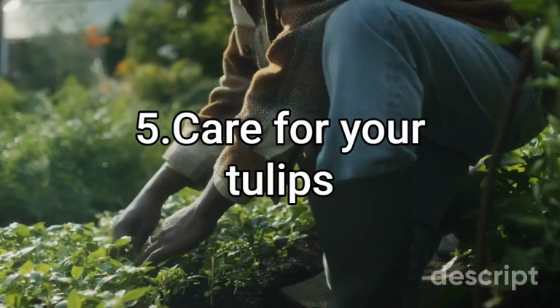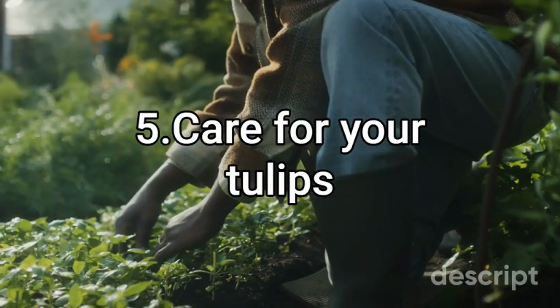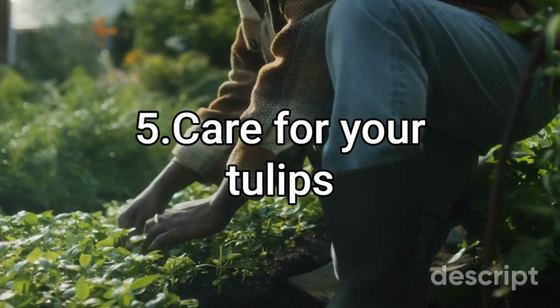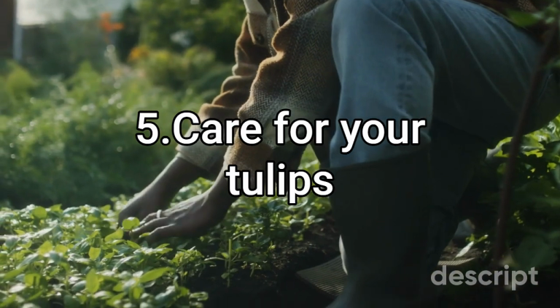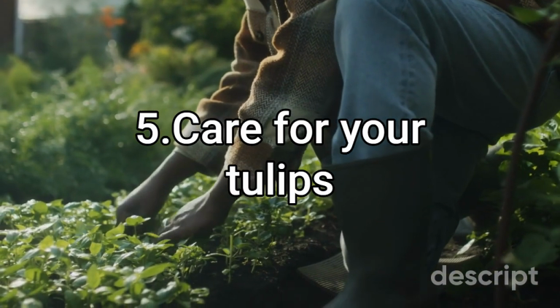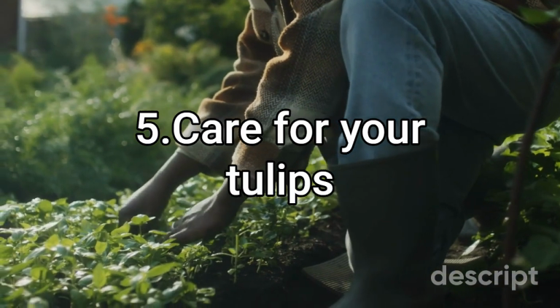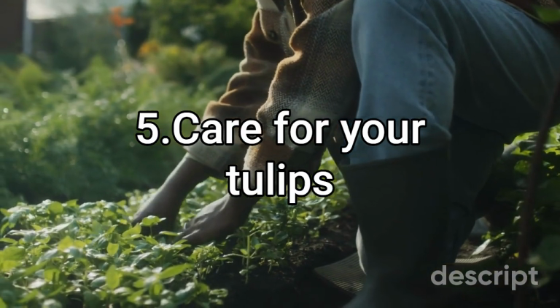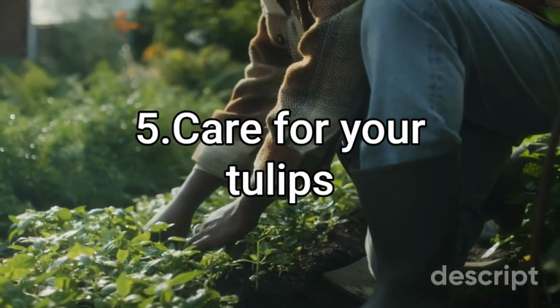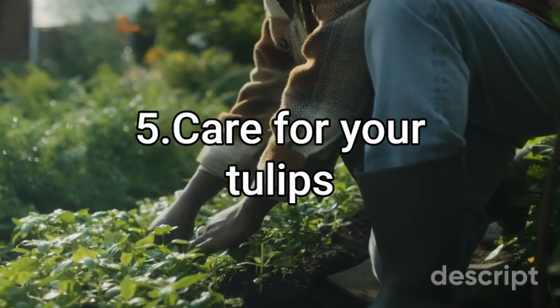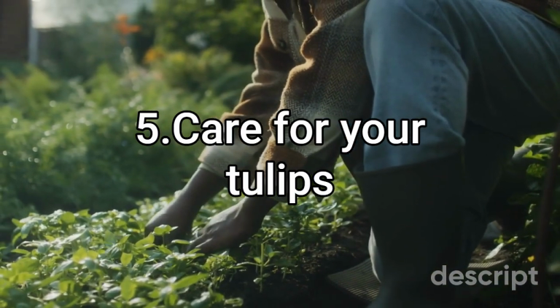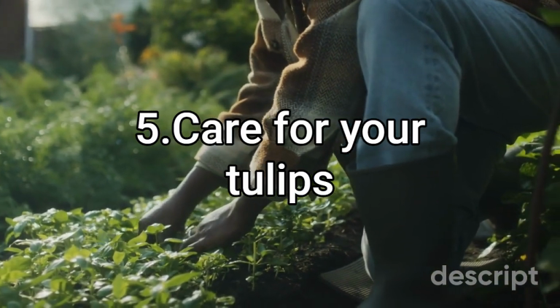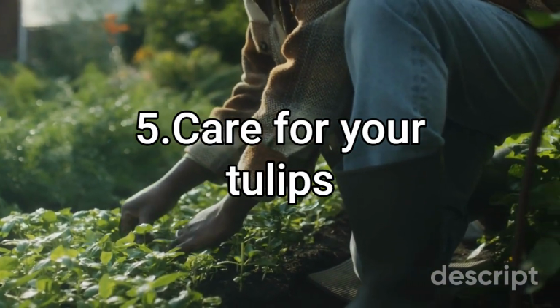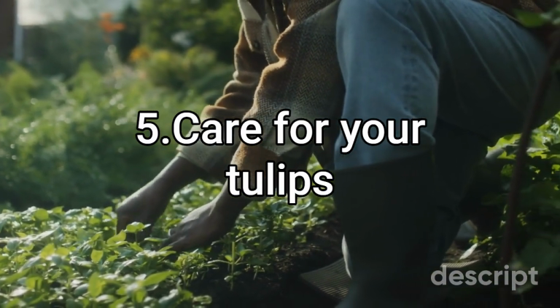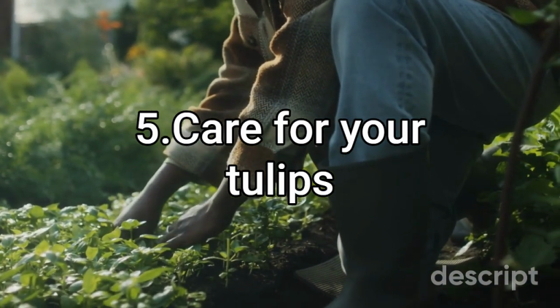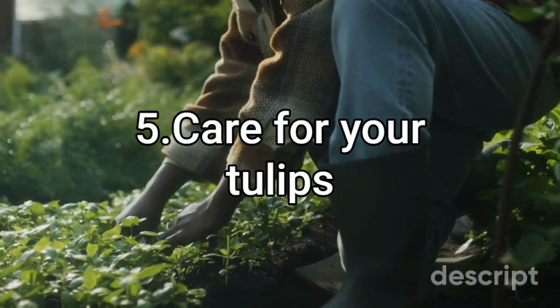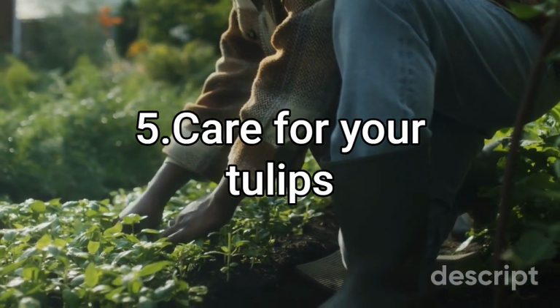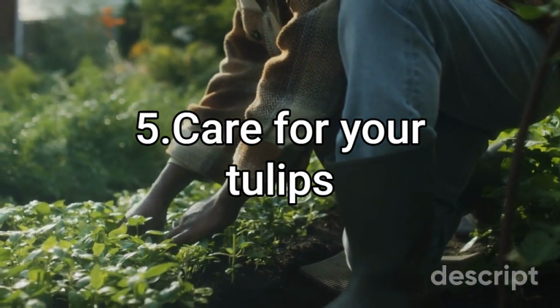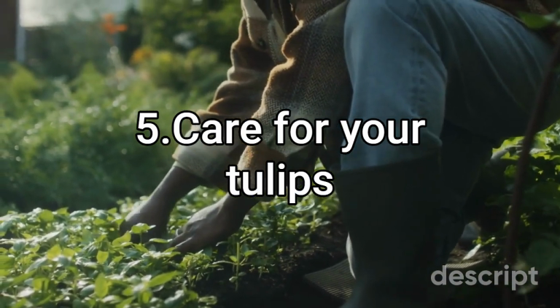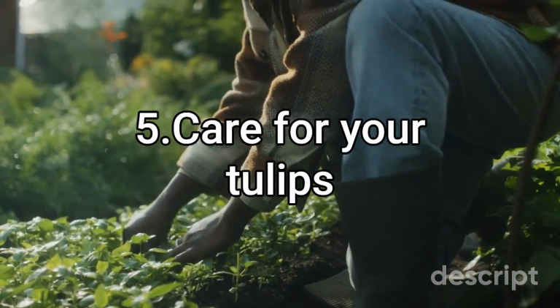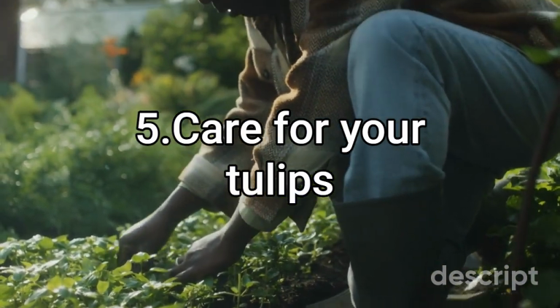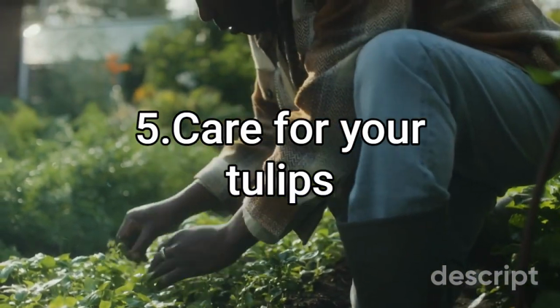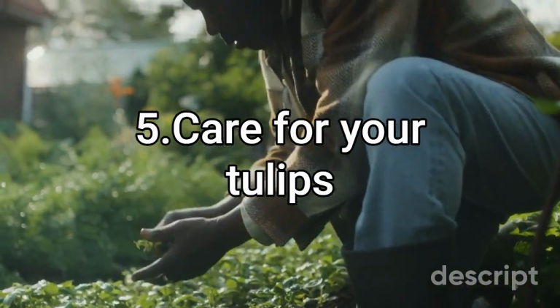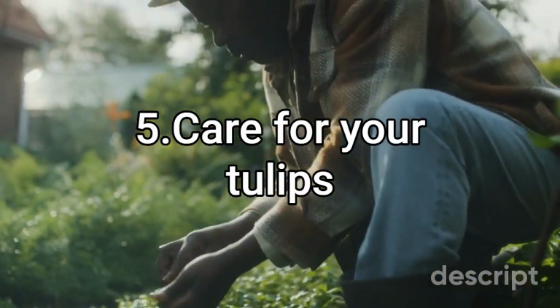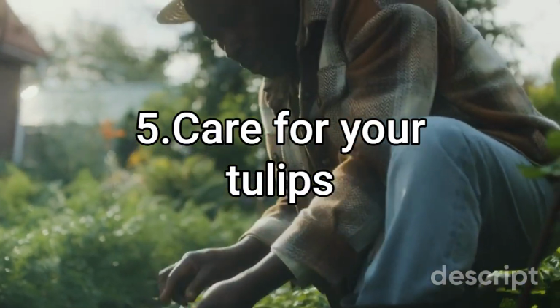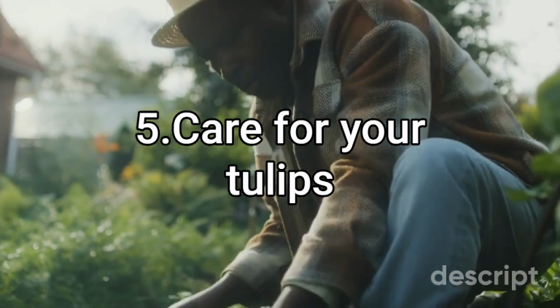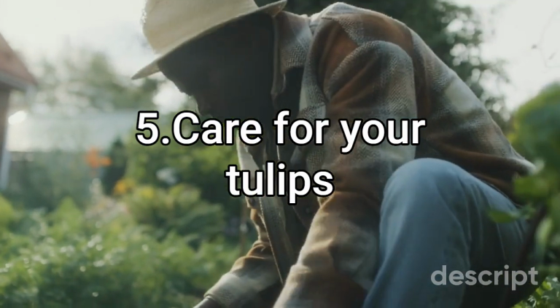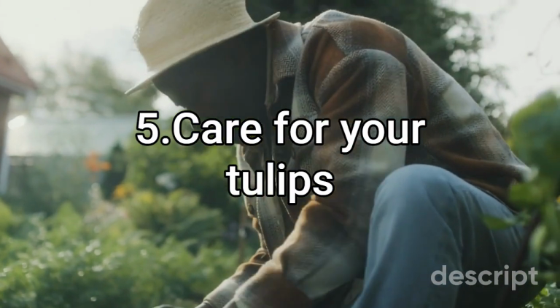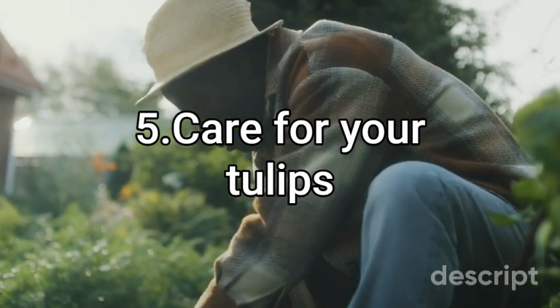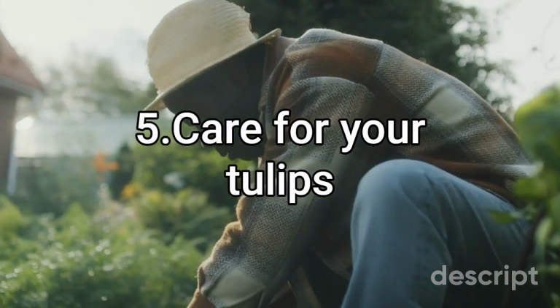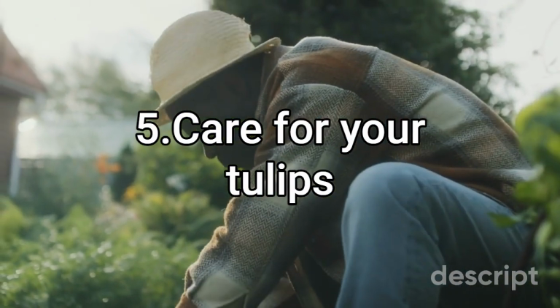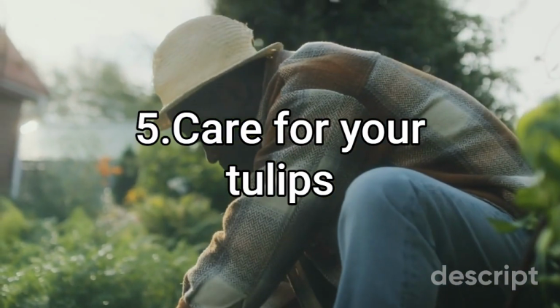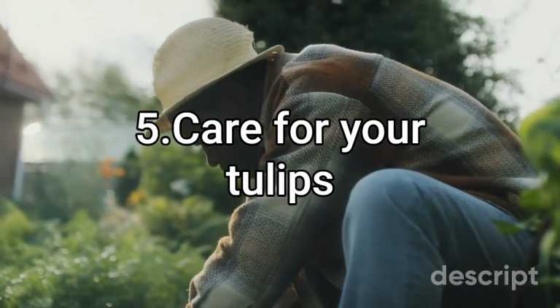Step 5: Care for your tulips. Tulips require regular watering during their growing season and should be fertilized with a balanced fertilizer in the spring.